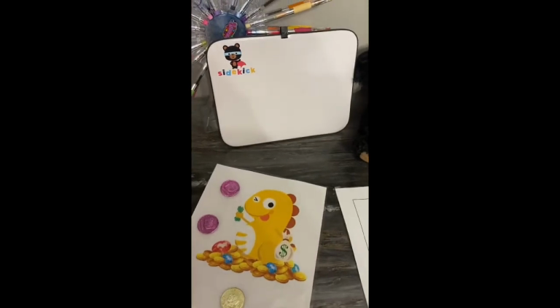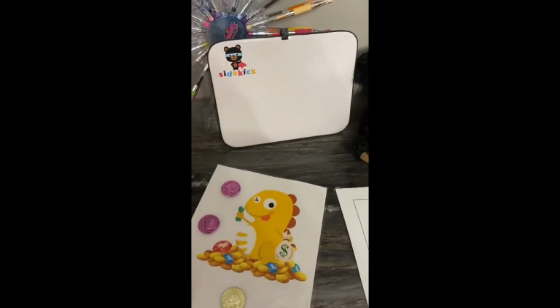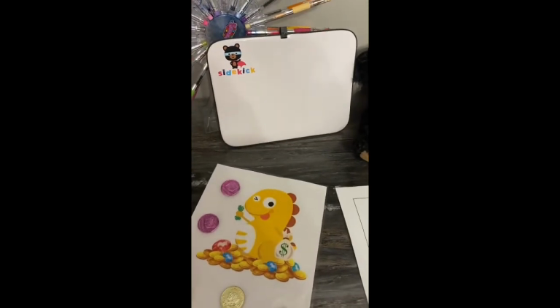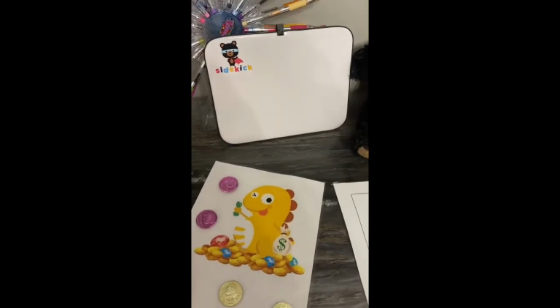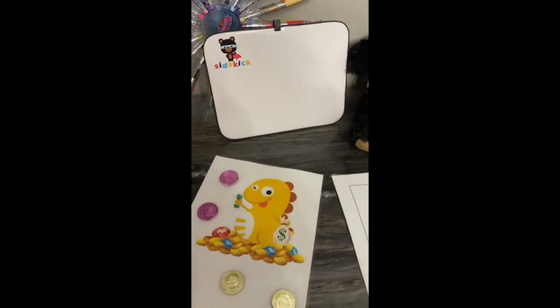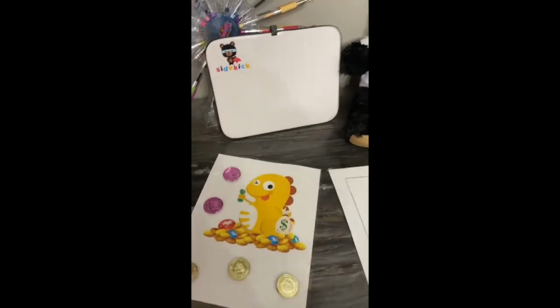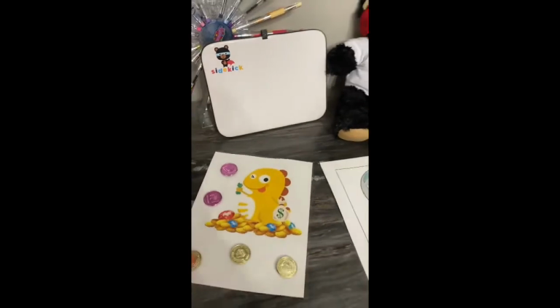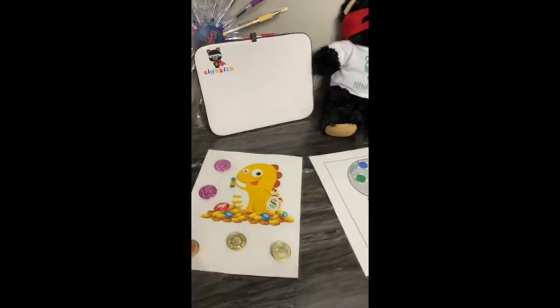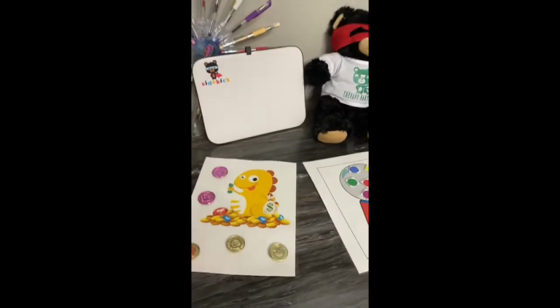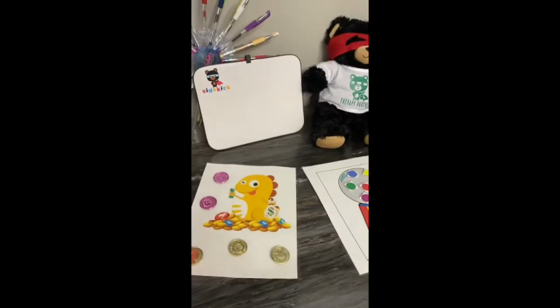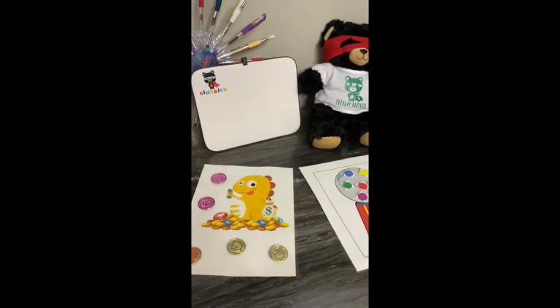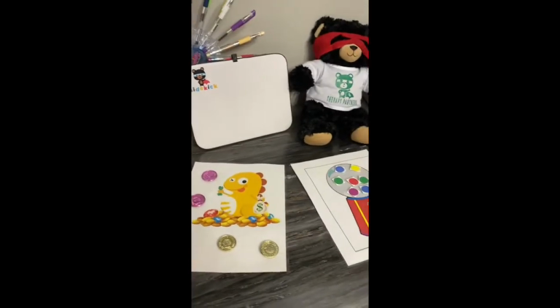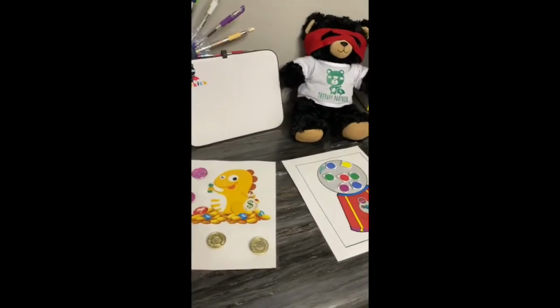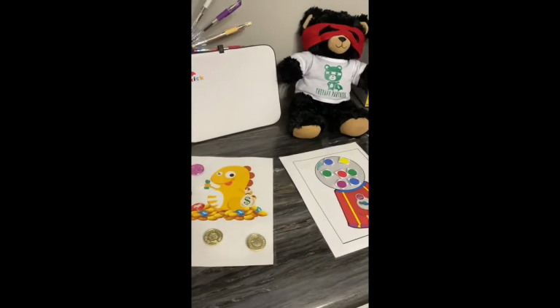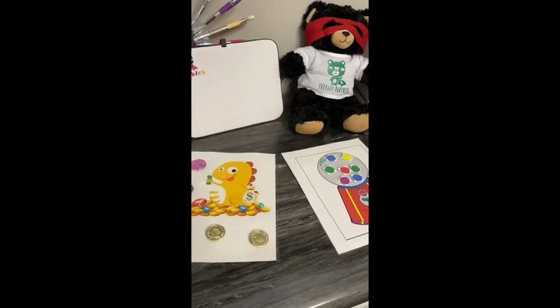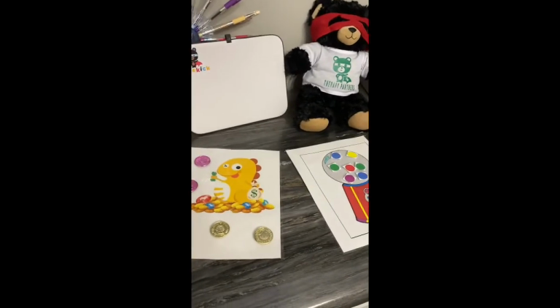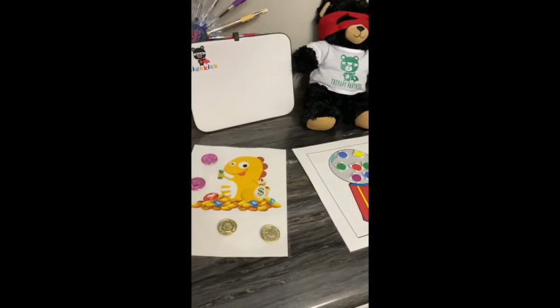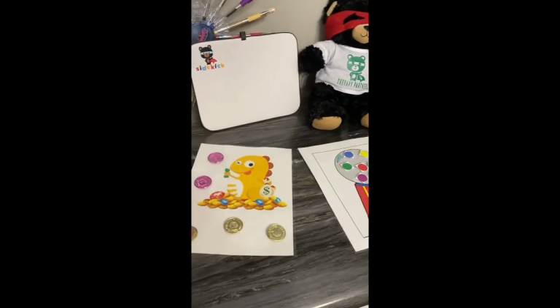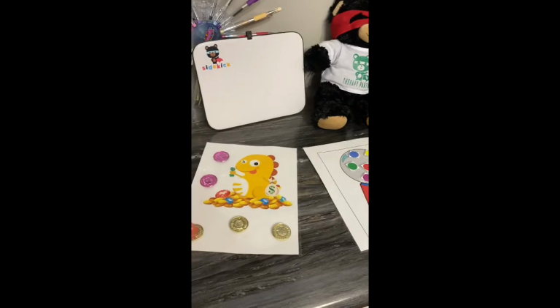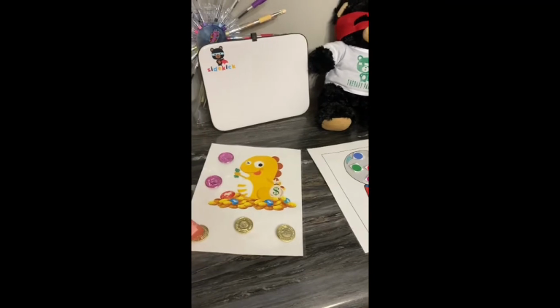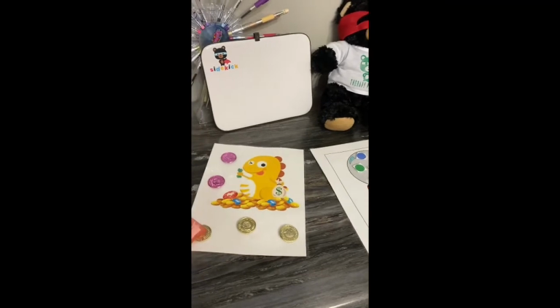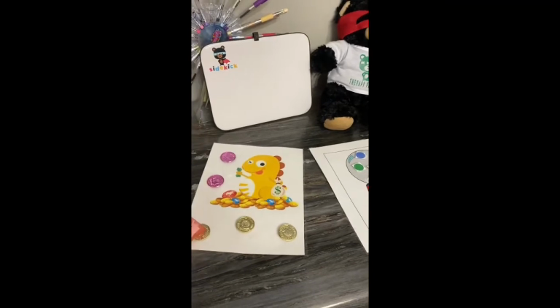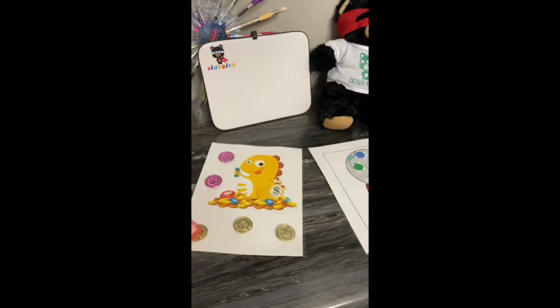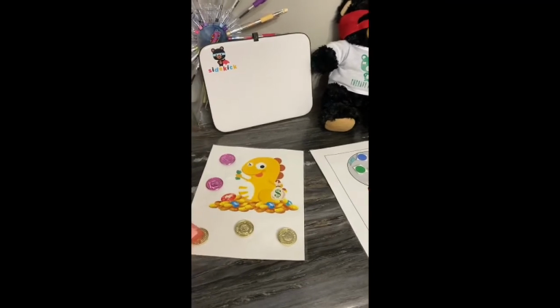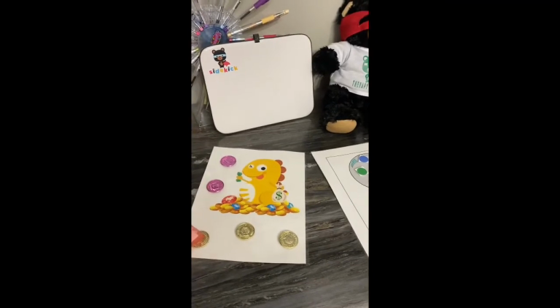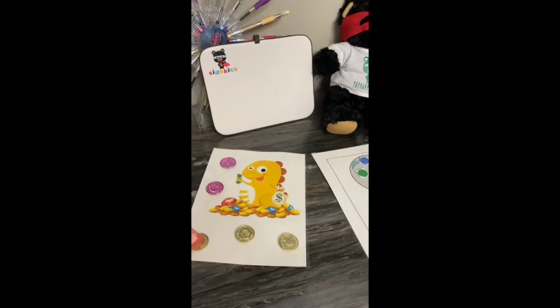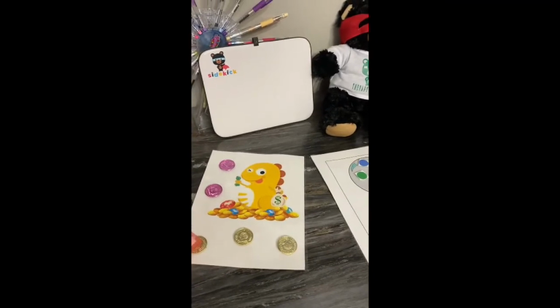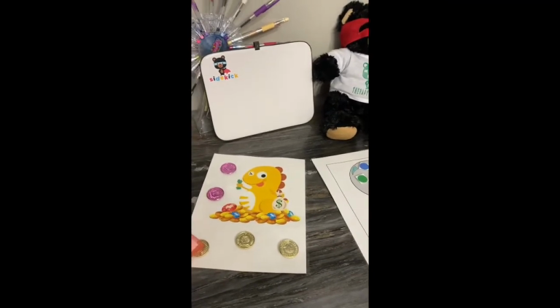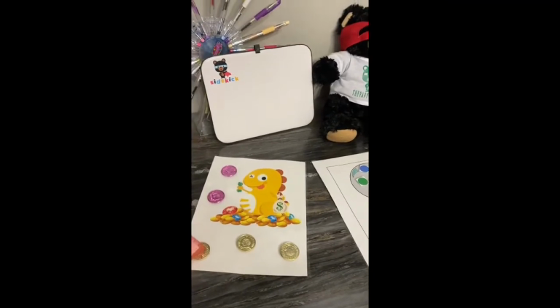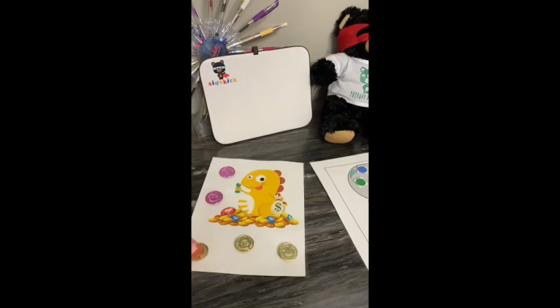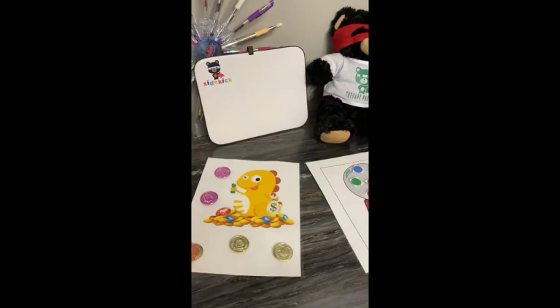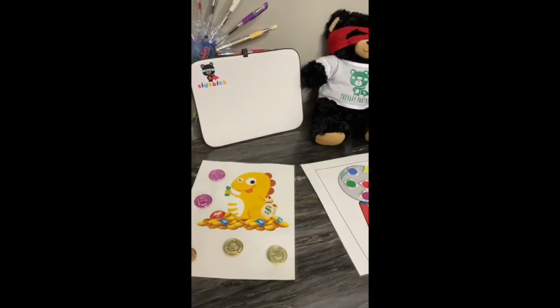Hey everyone, it's Jessica. I just wanted to share a few ideas from teaching online — things I've used in the past for rewards to motivate your kids.